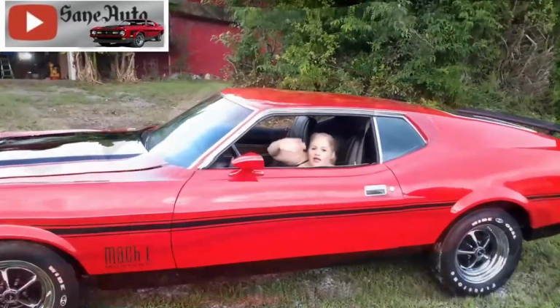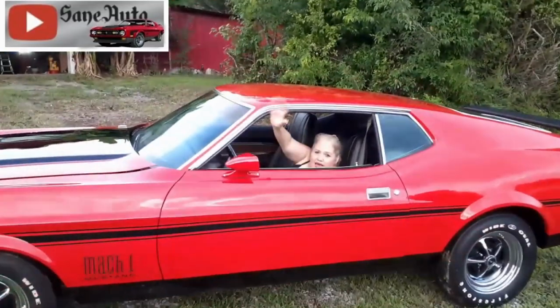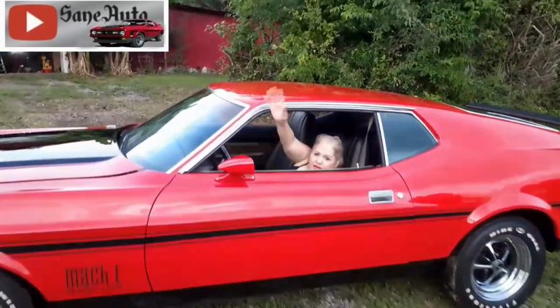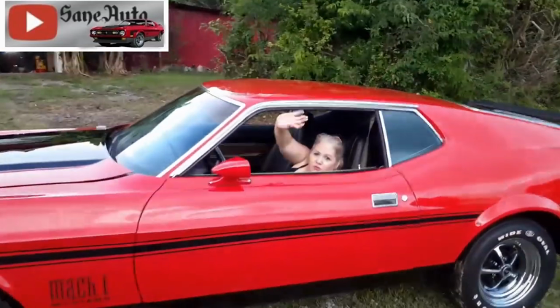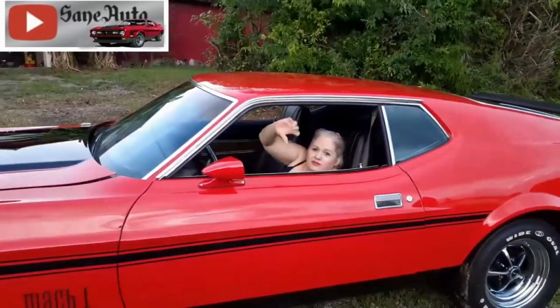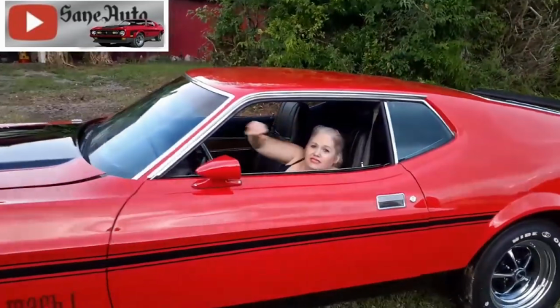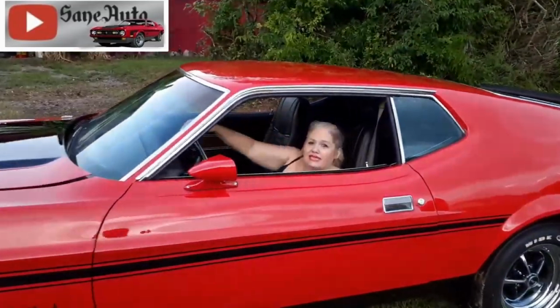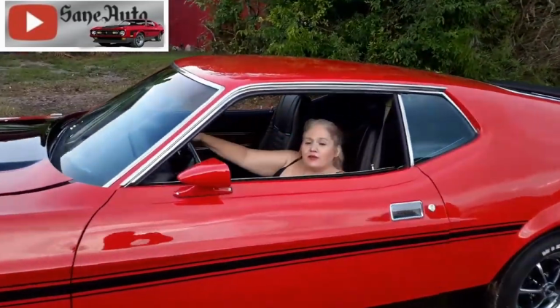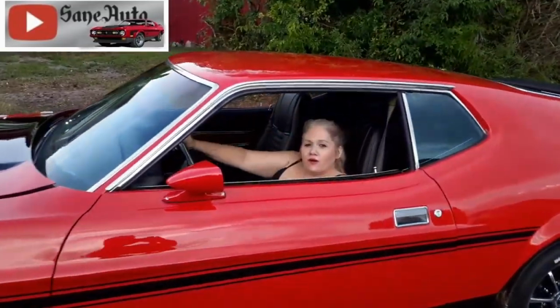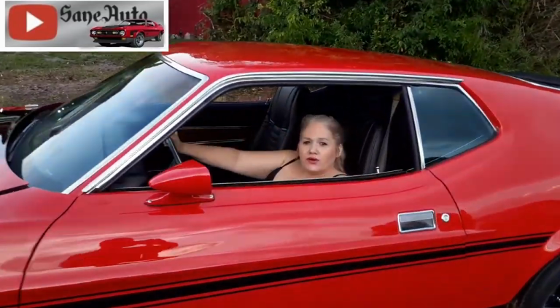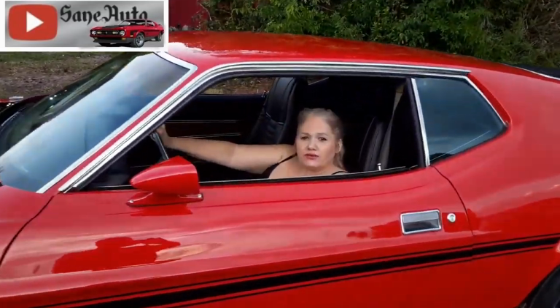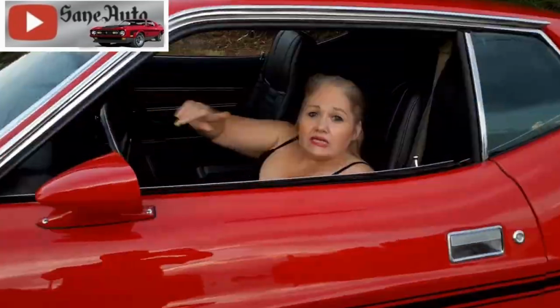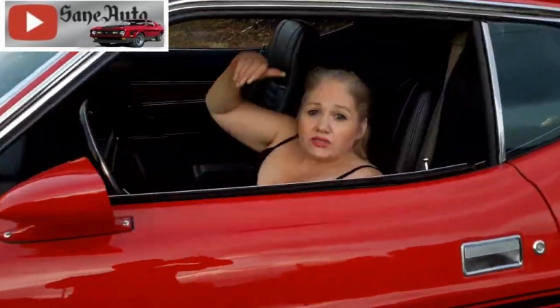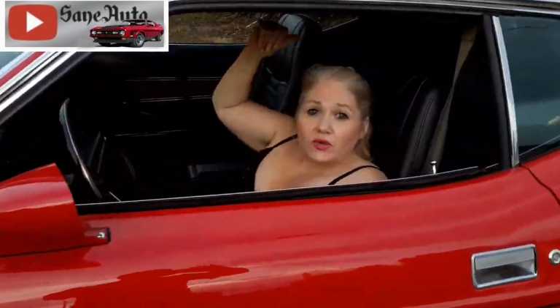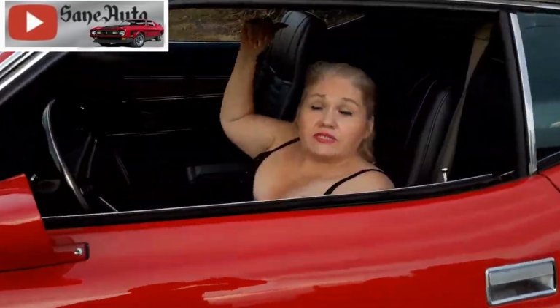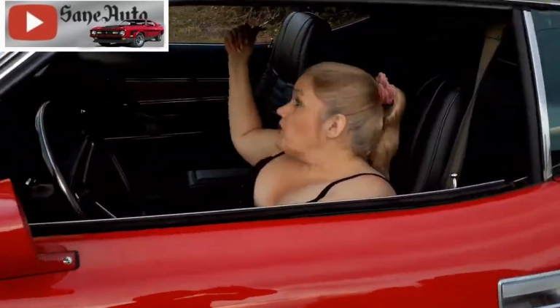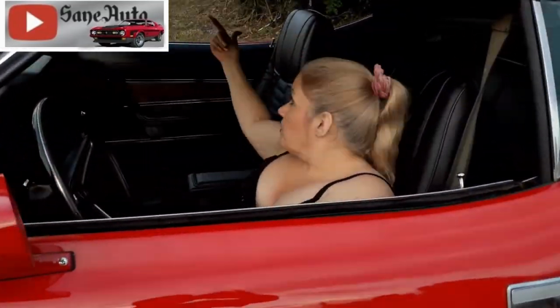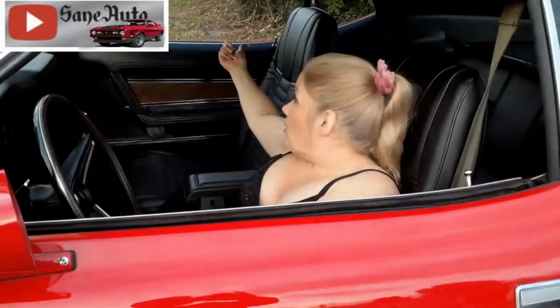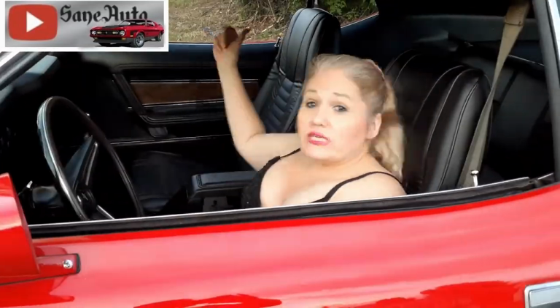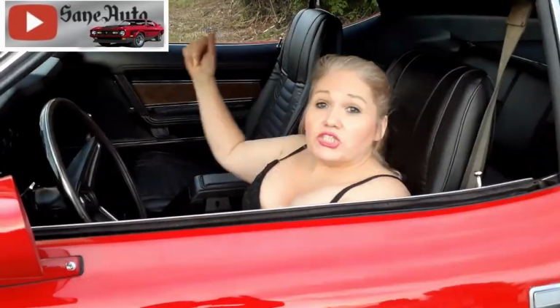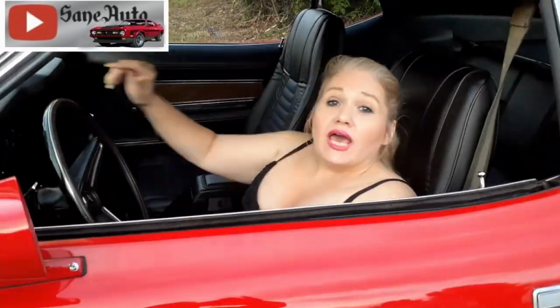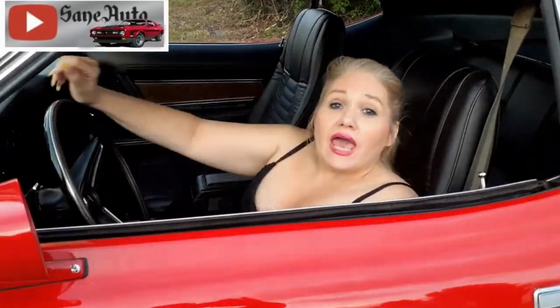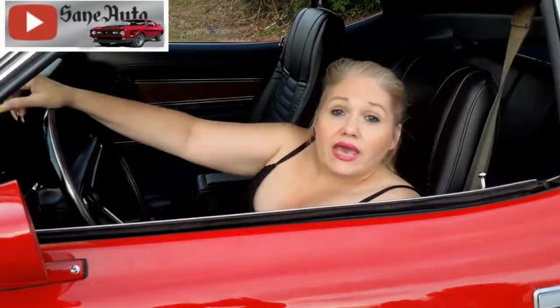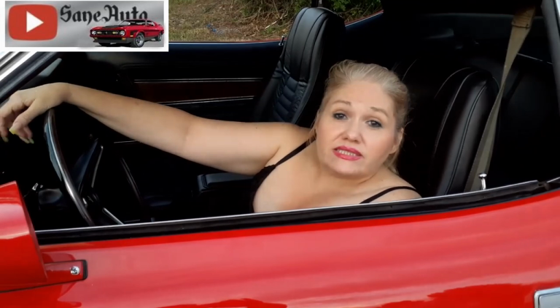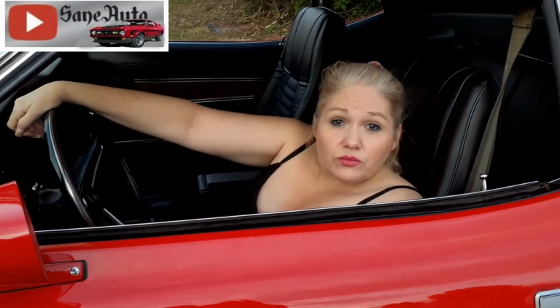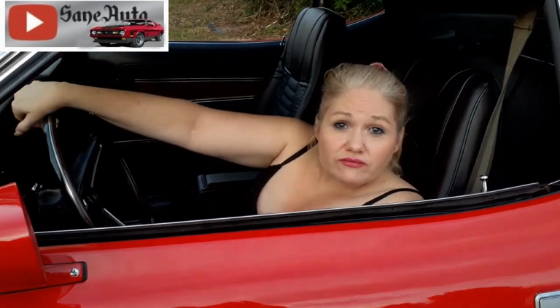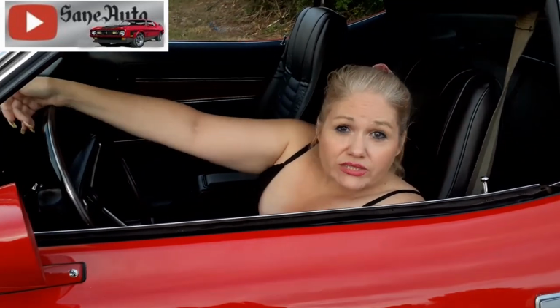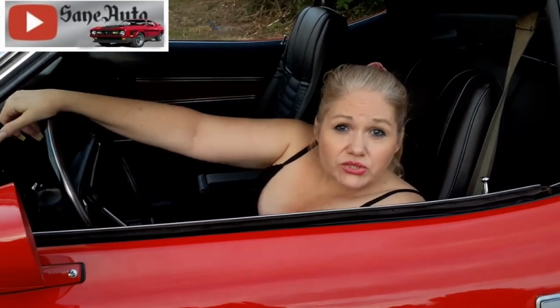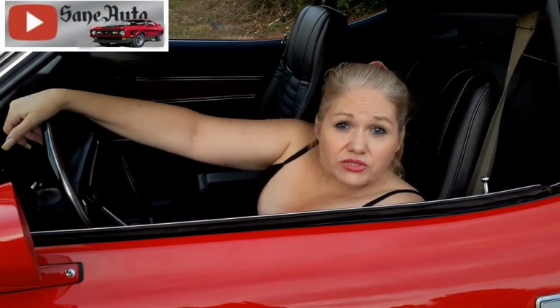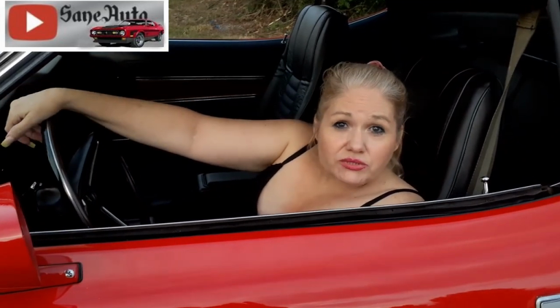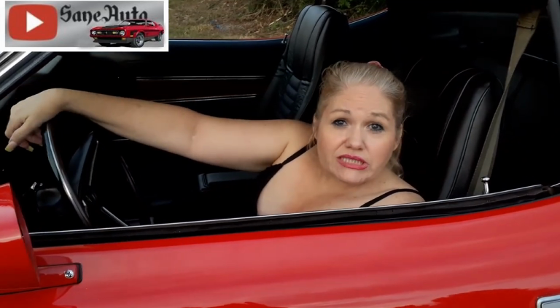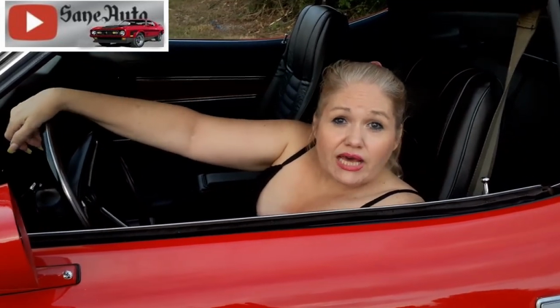Hey, welcome to St. Otto. Let's go up to the barn garage and see what Victor's into today.